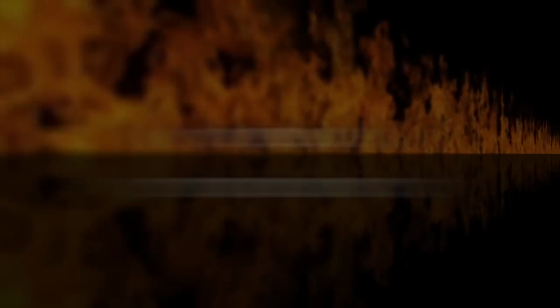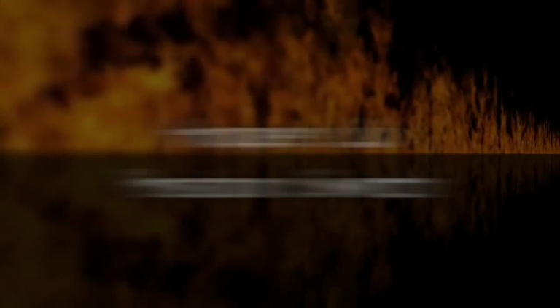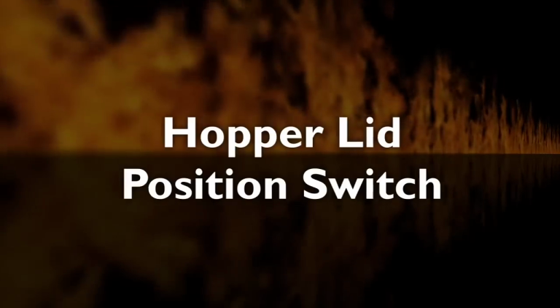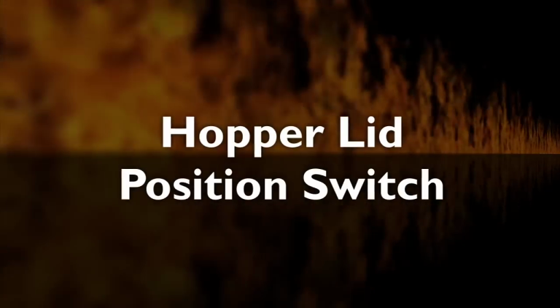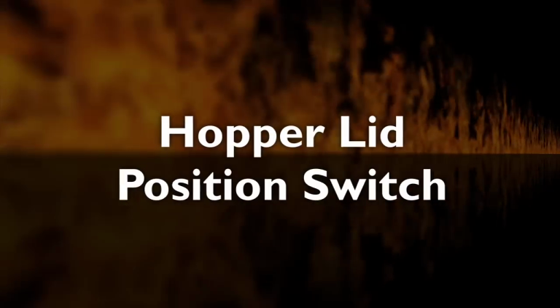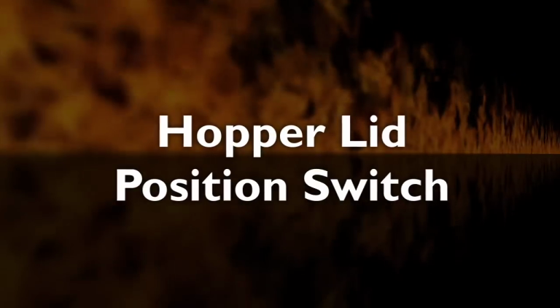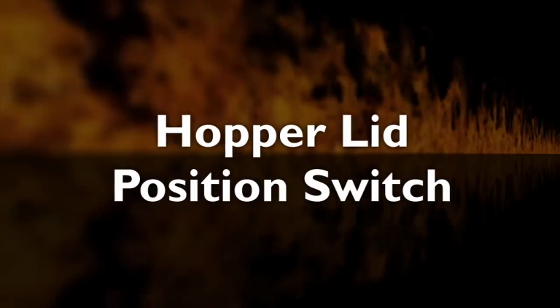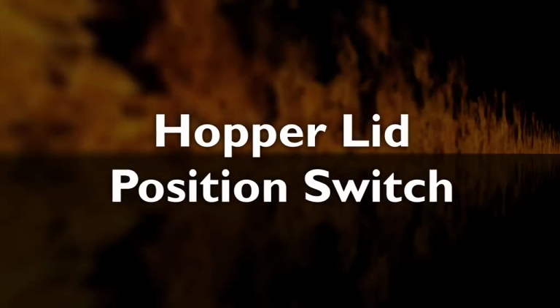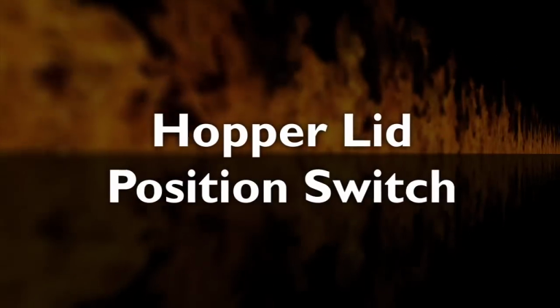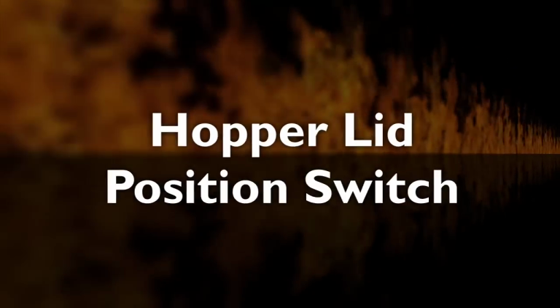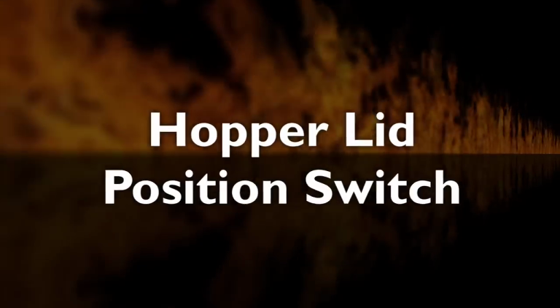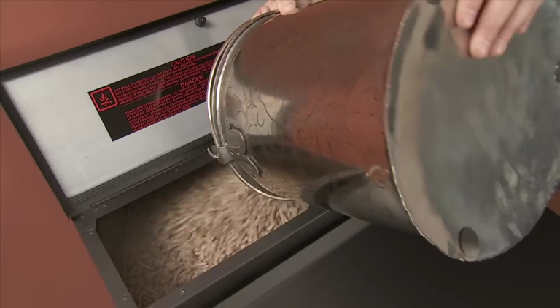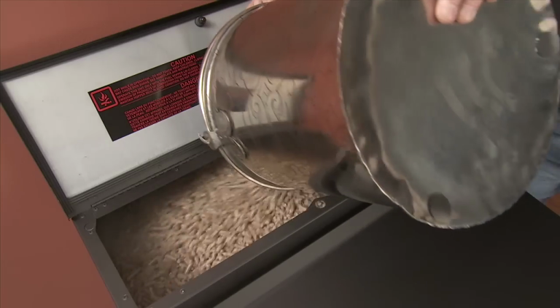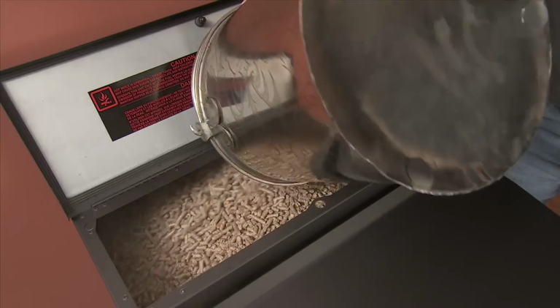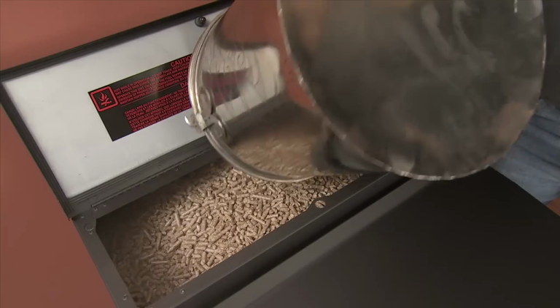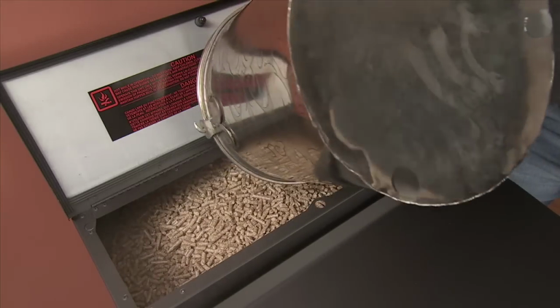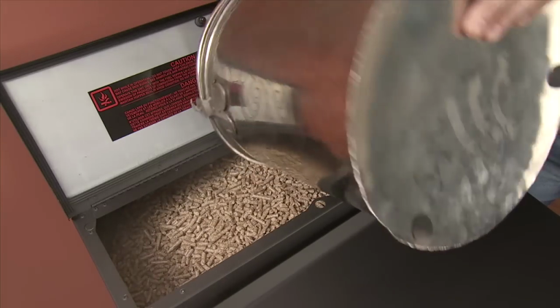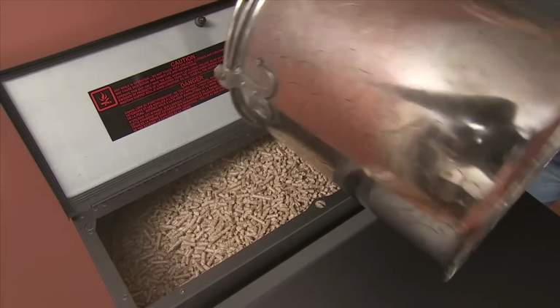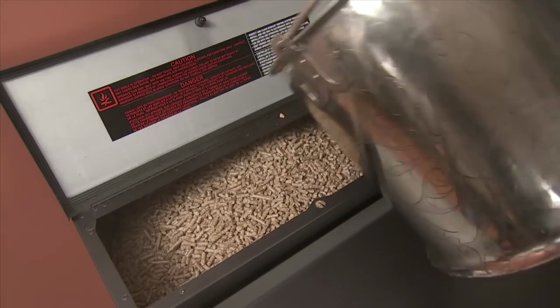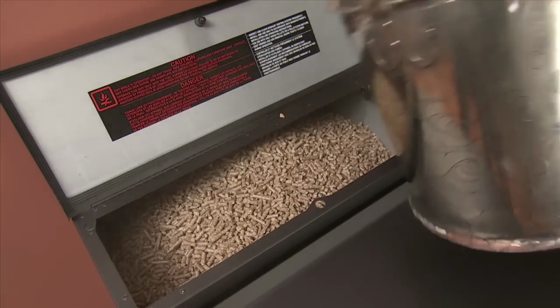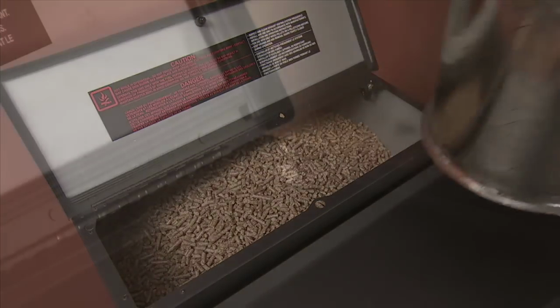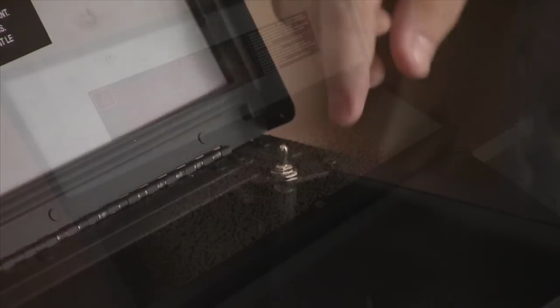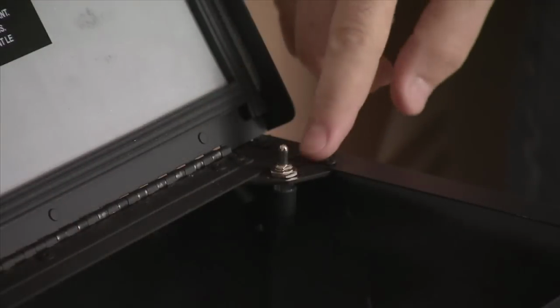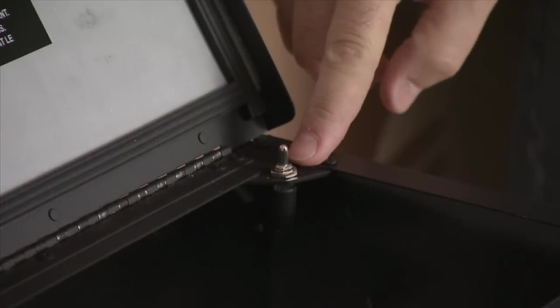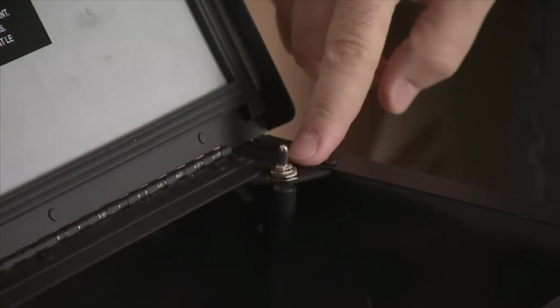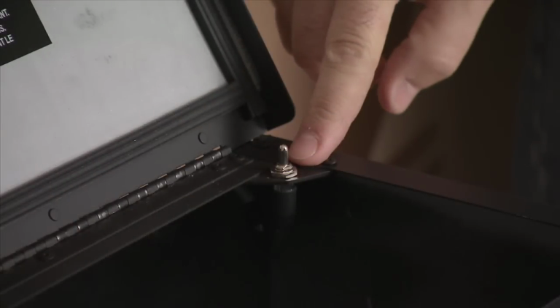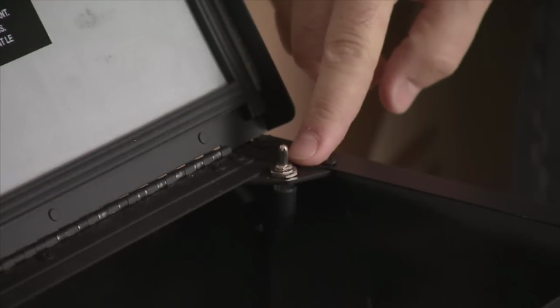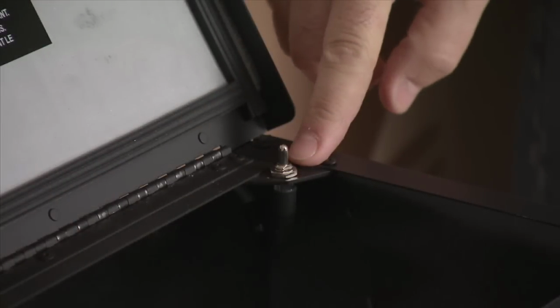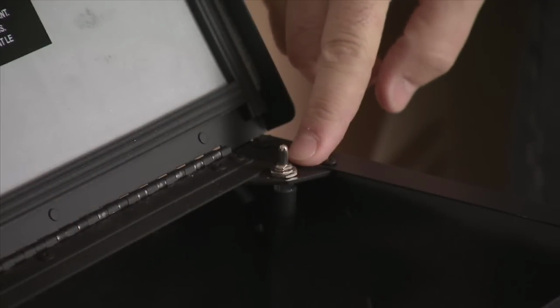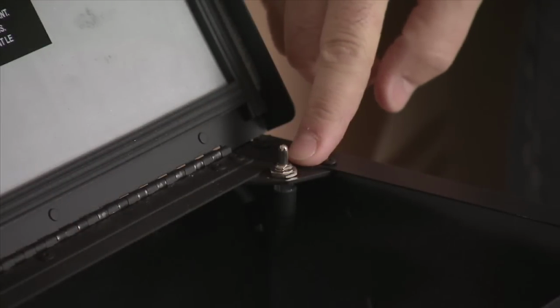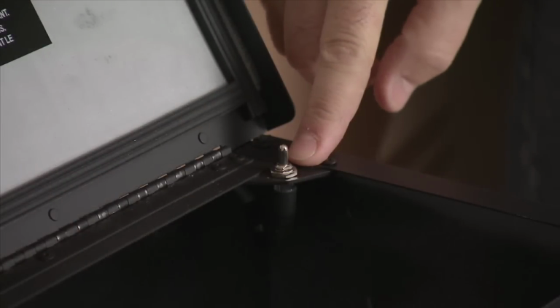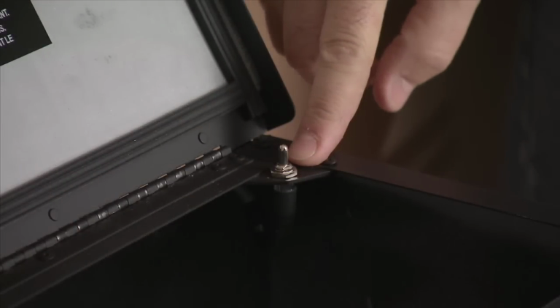Hopper lid position switch. The hopper lid switch shuts the feed motor off when the hopper is opened.